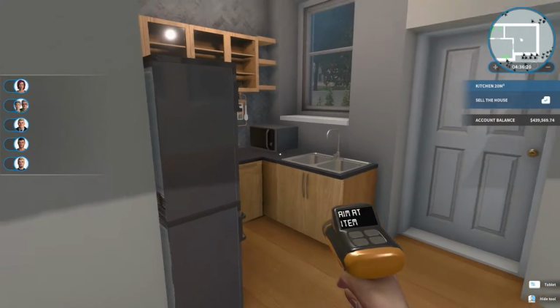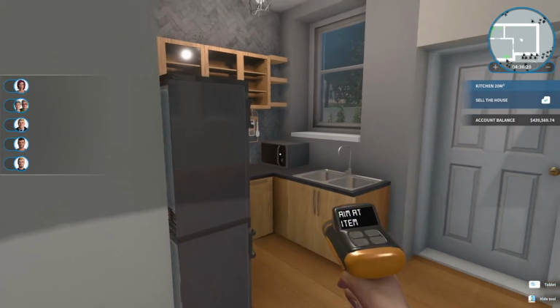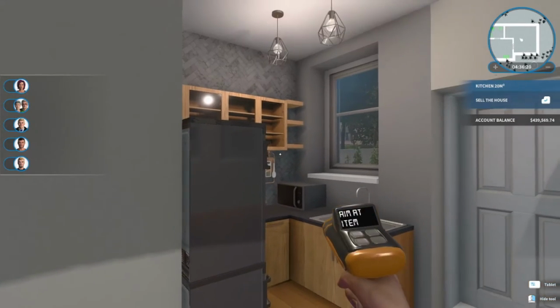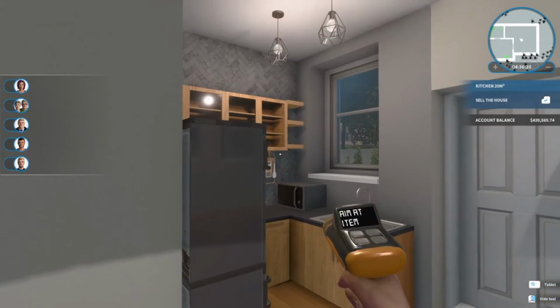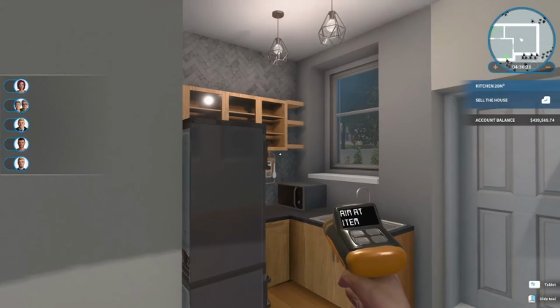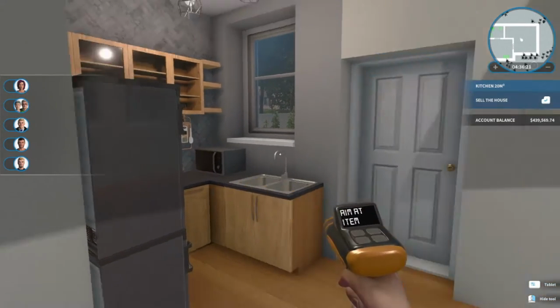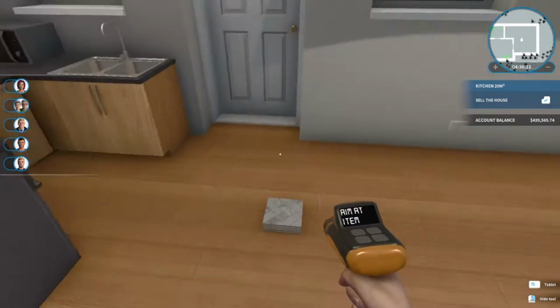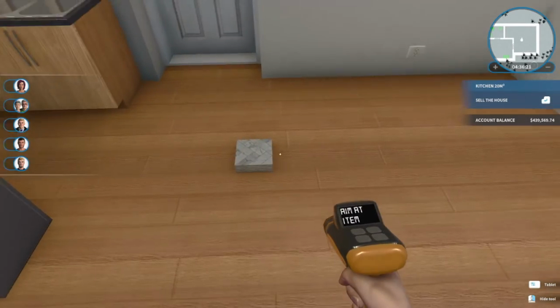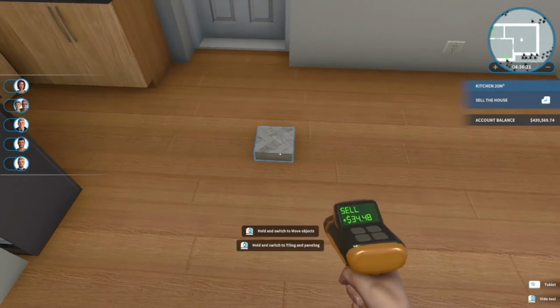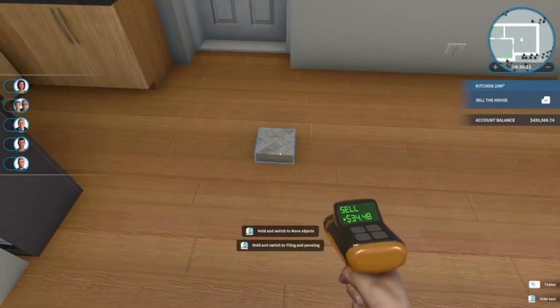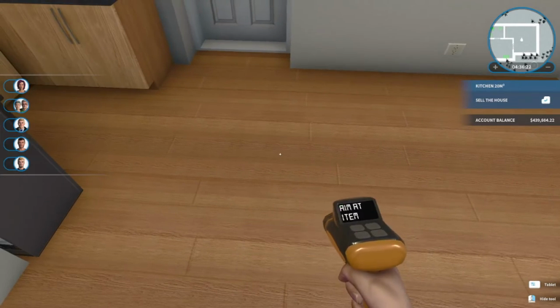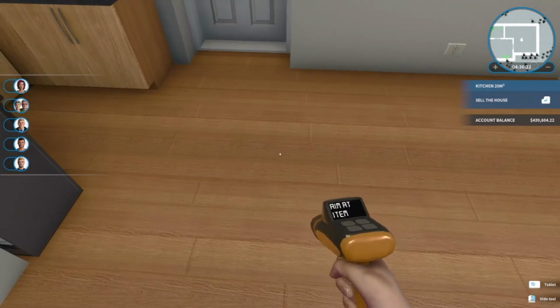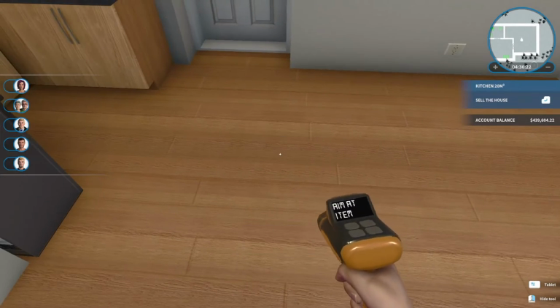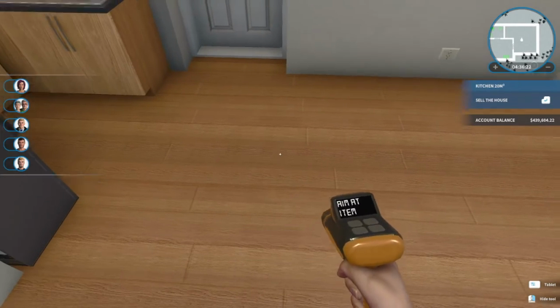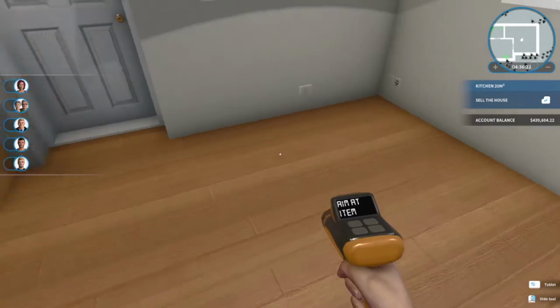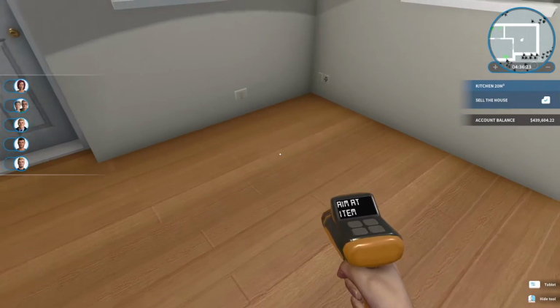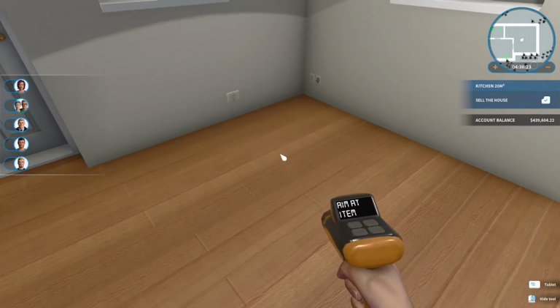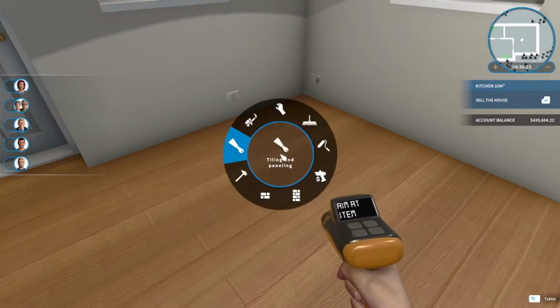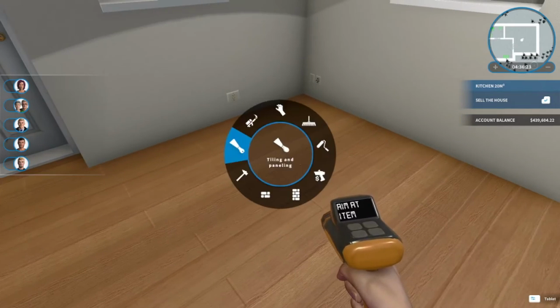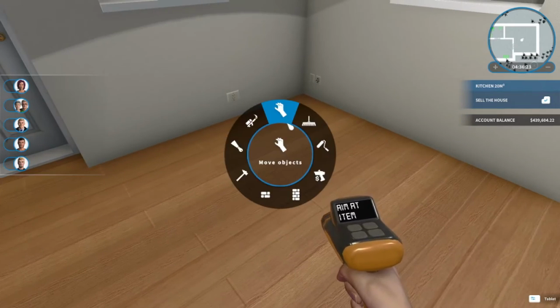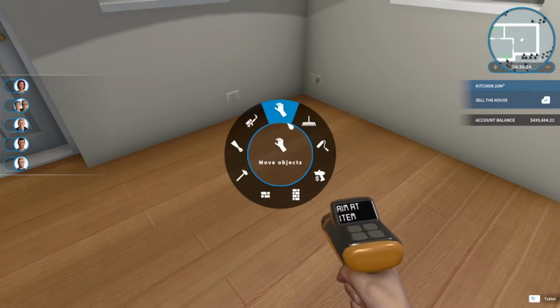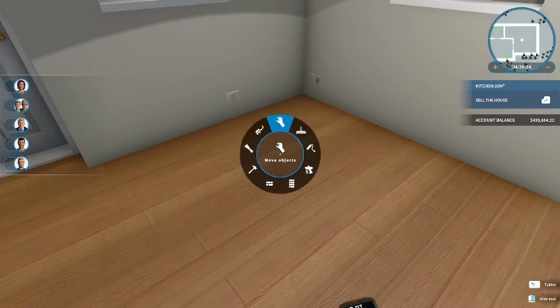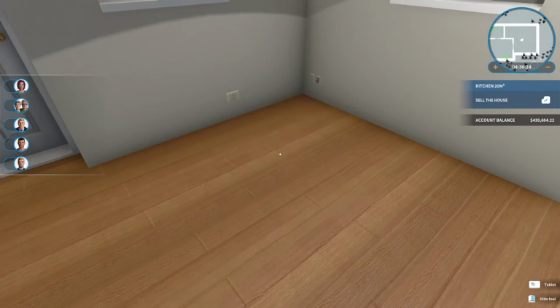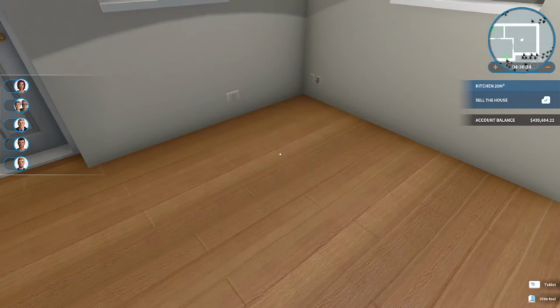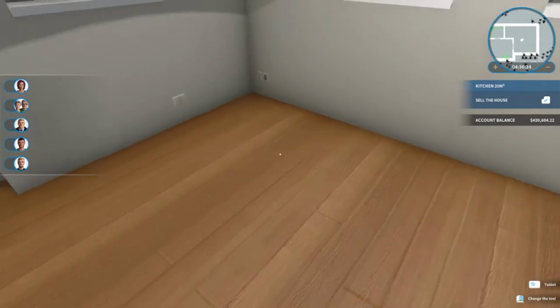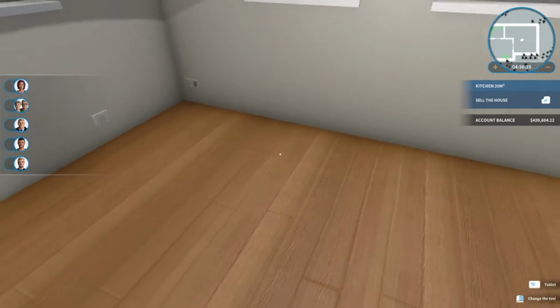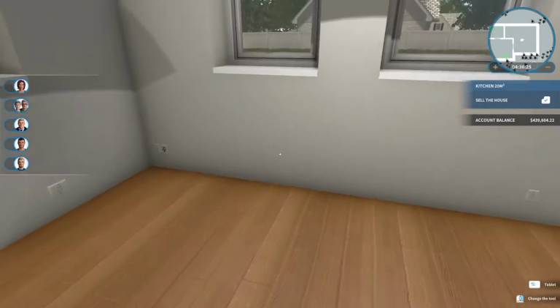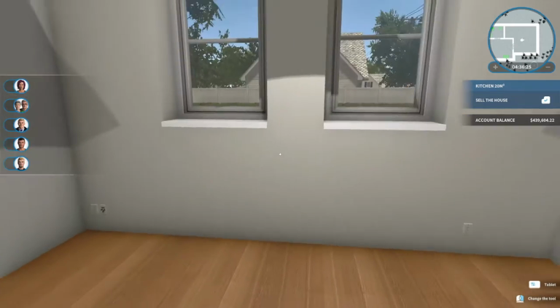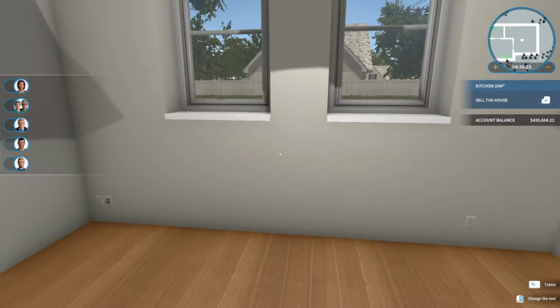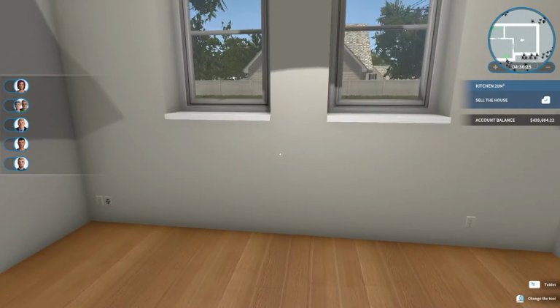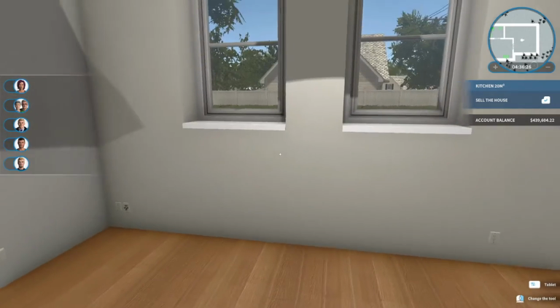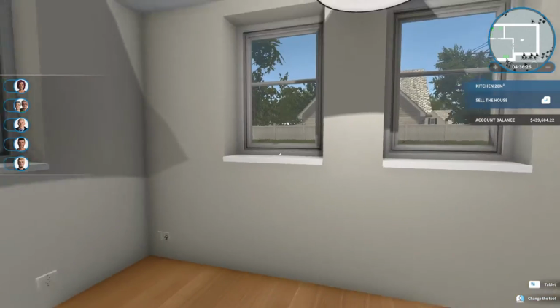All right, so the walls are painted. I think I'll just keep the white, and I don't need these anymore.